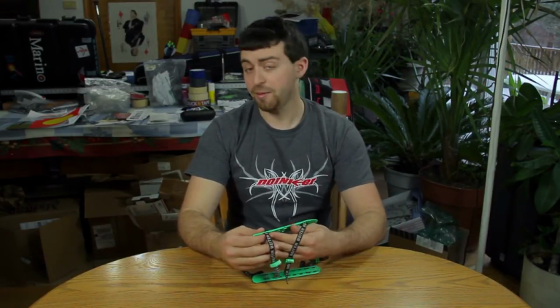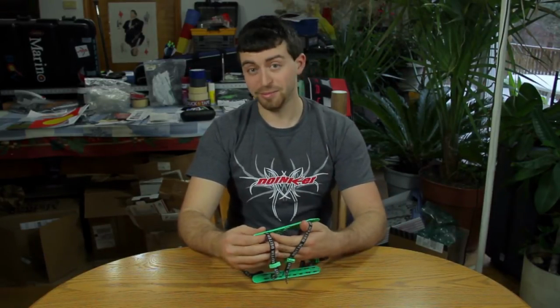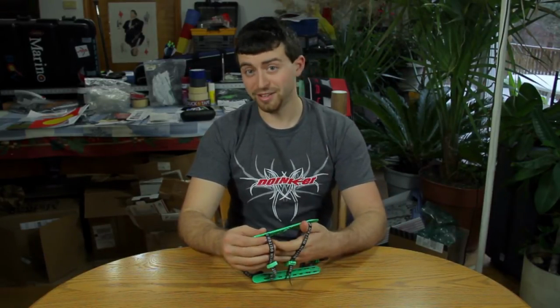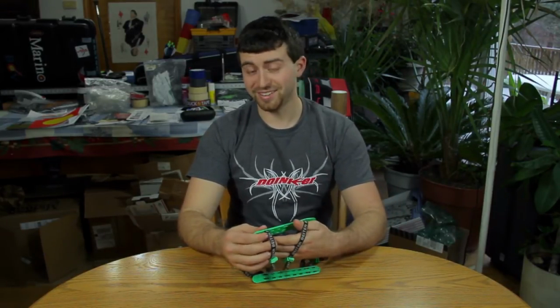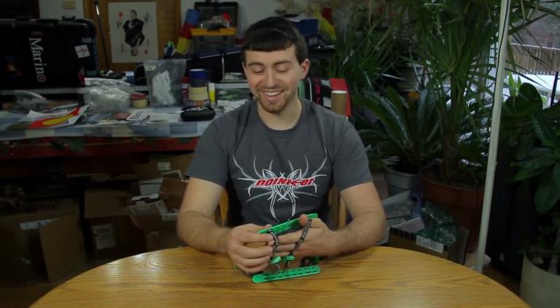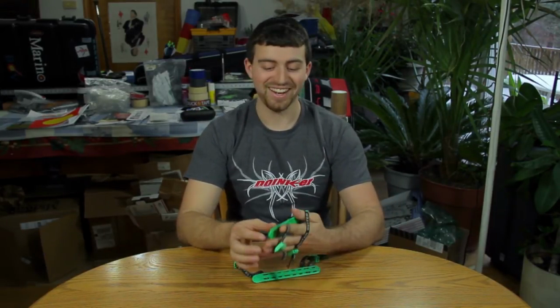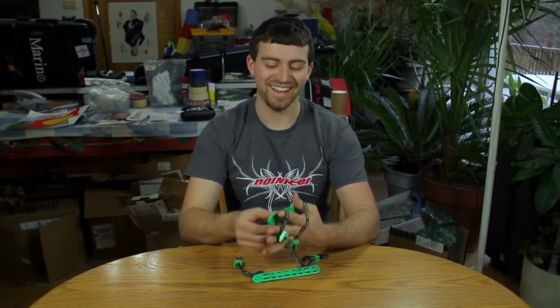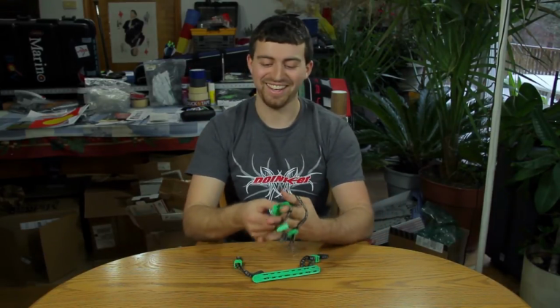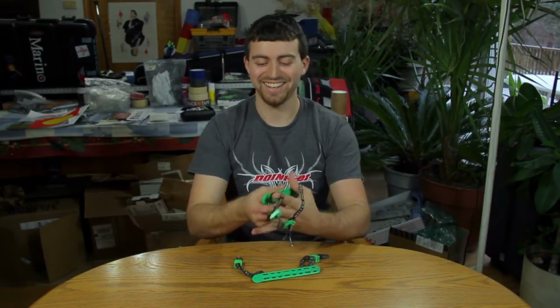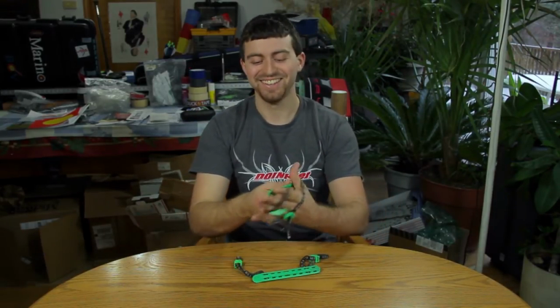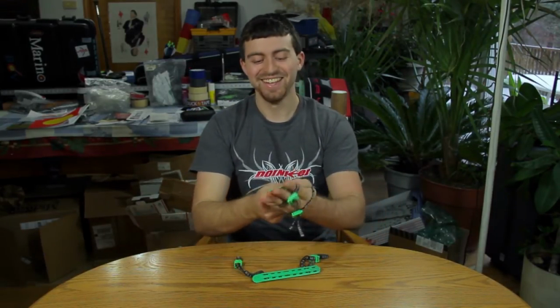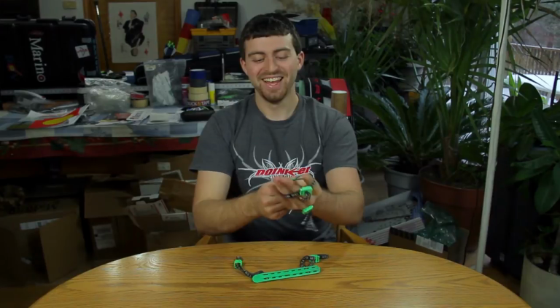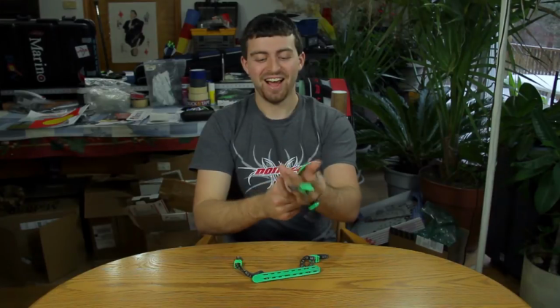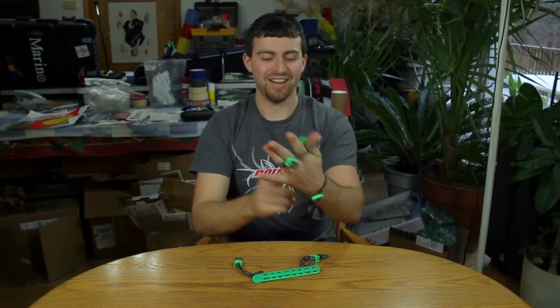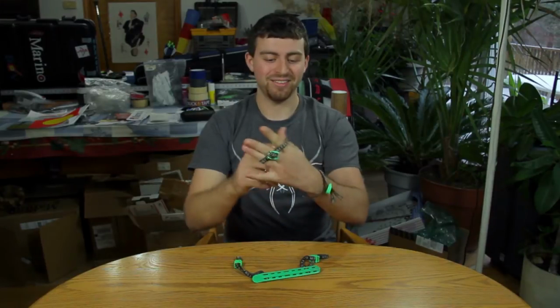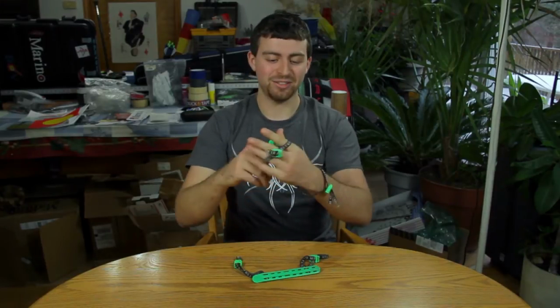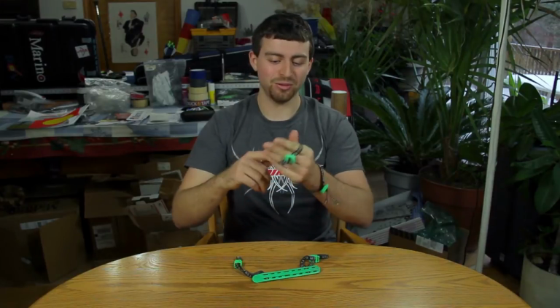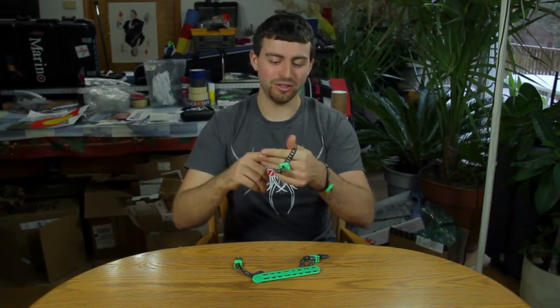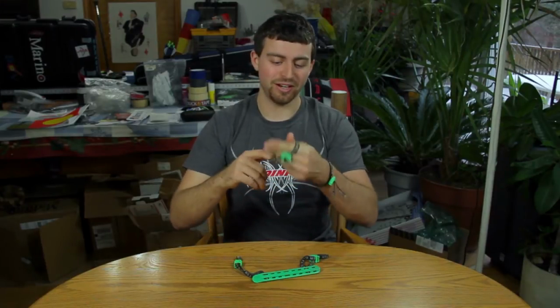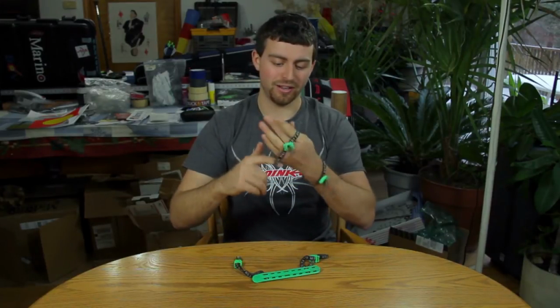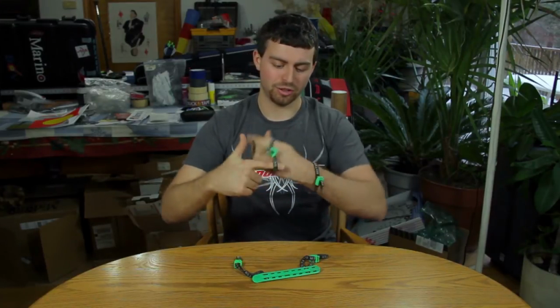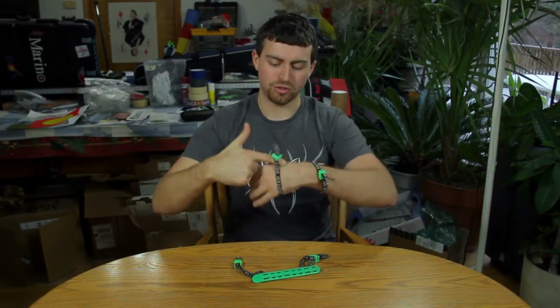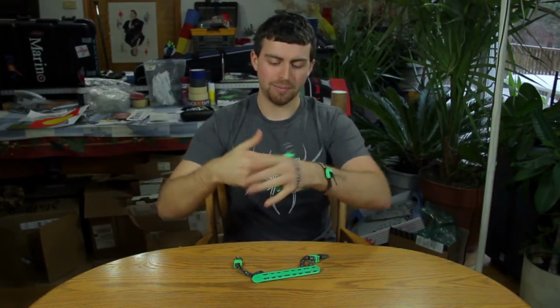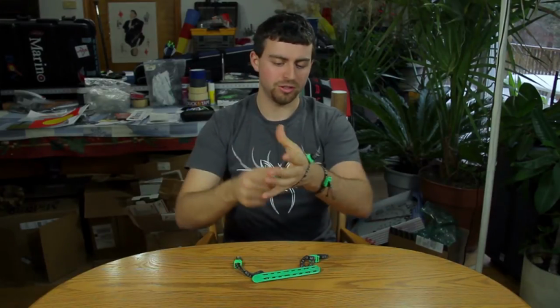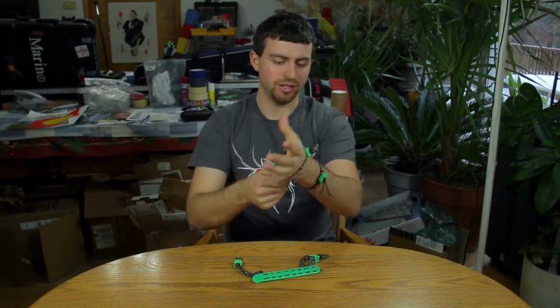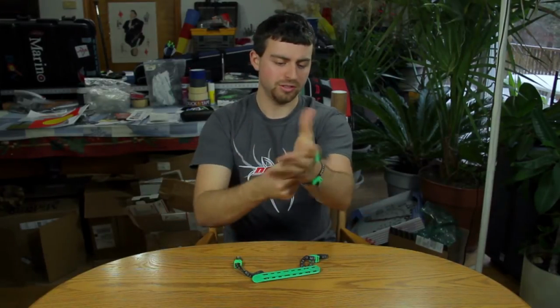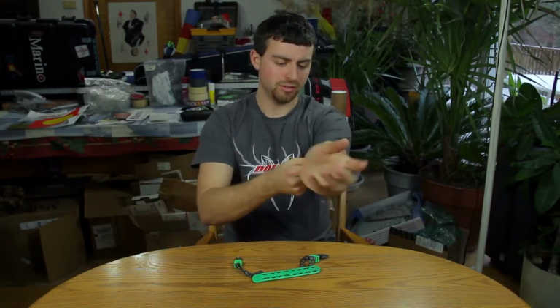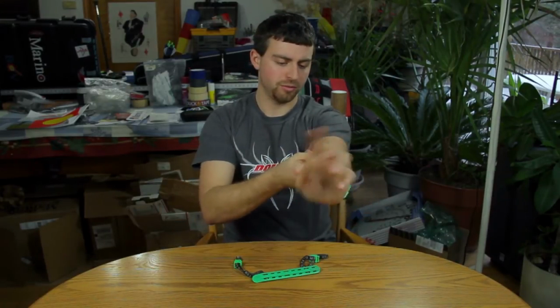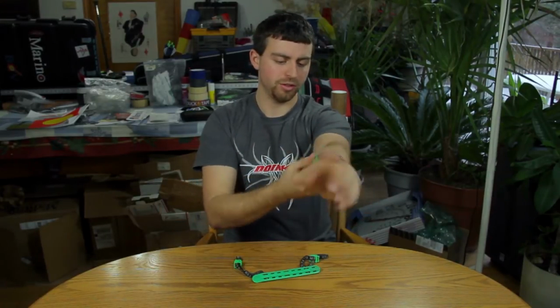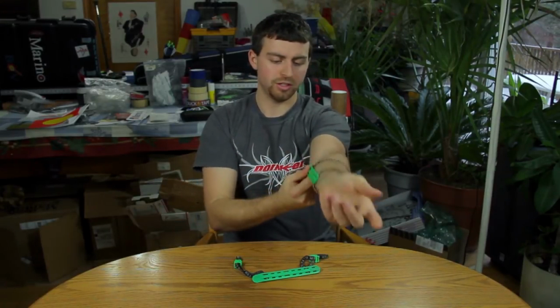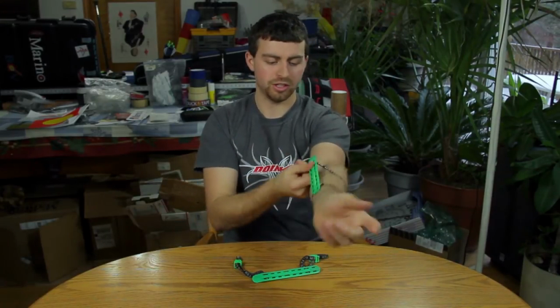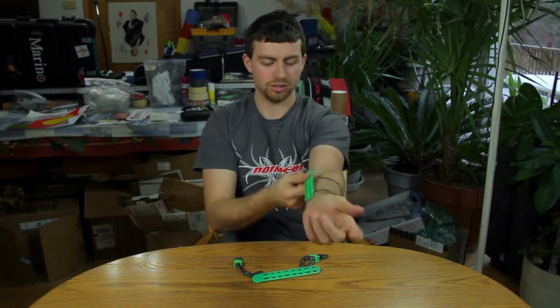But besides that, it's really great. The straps are nice and they're really adjustable.